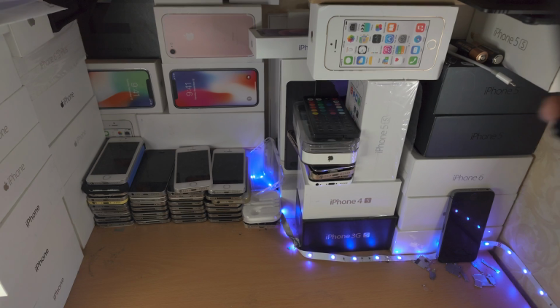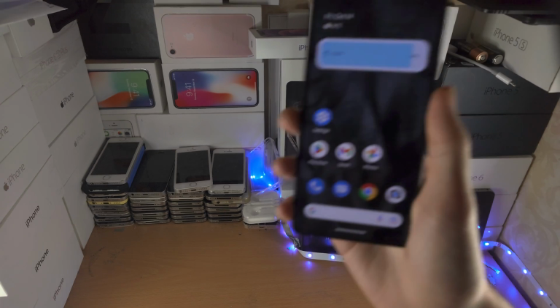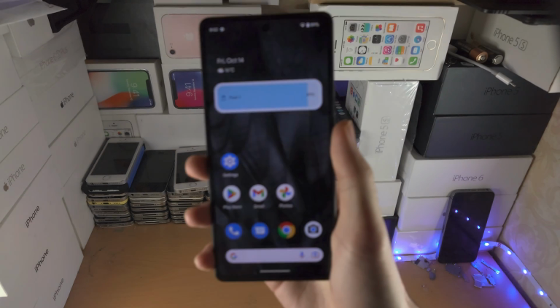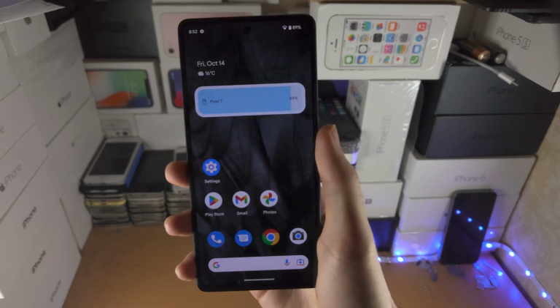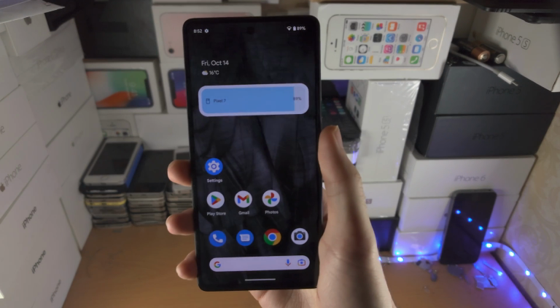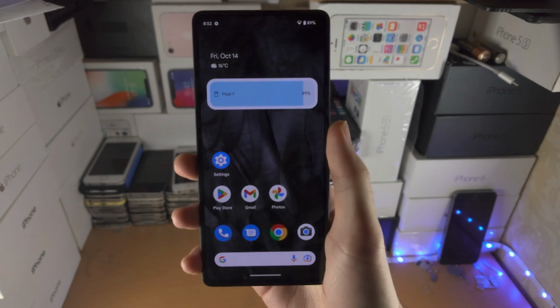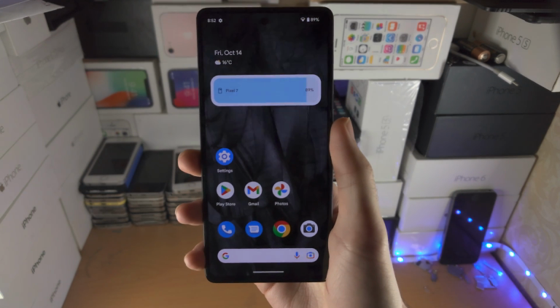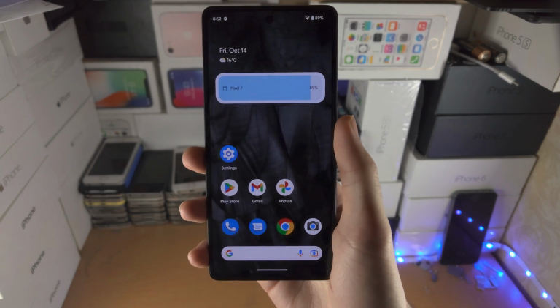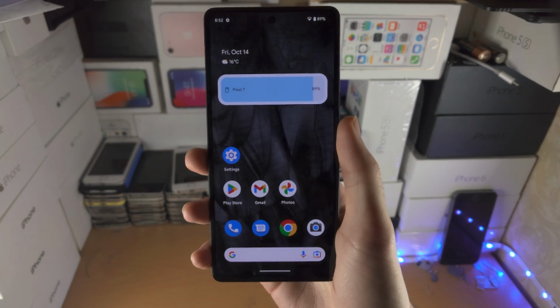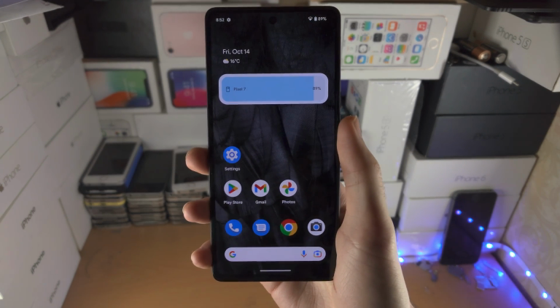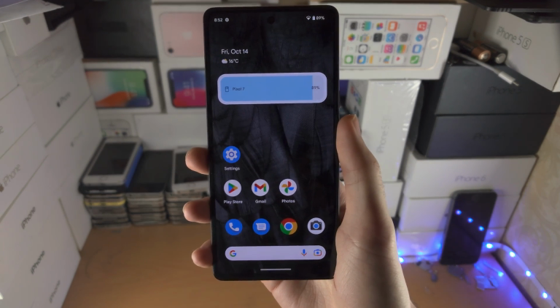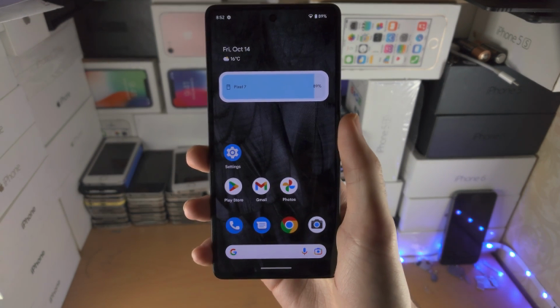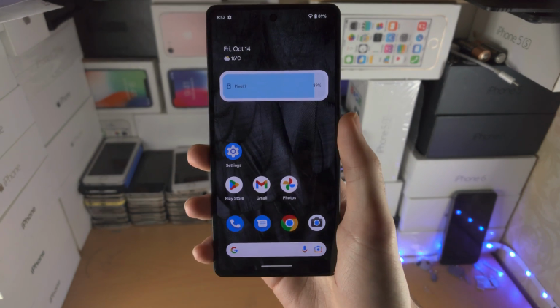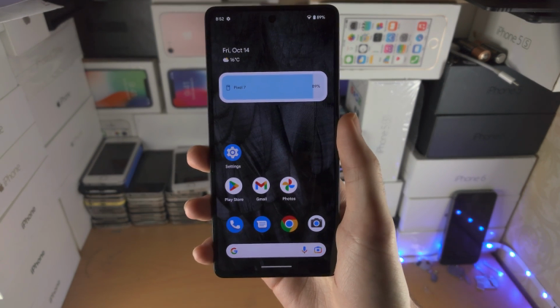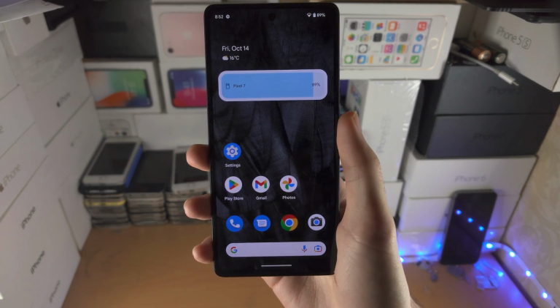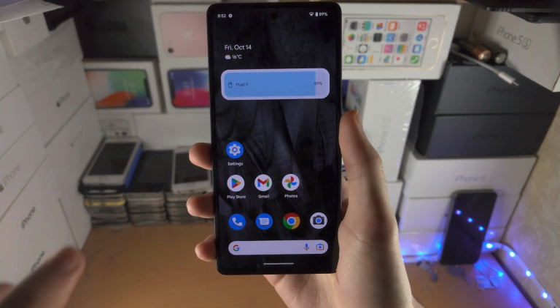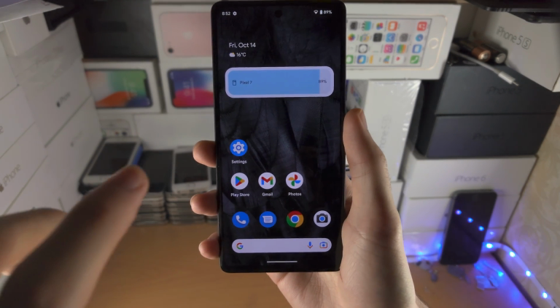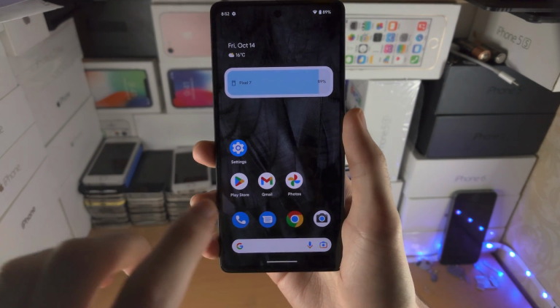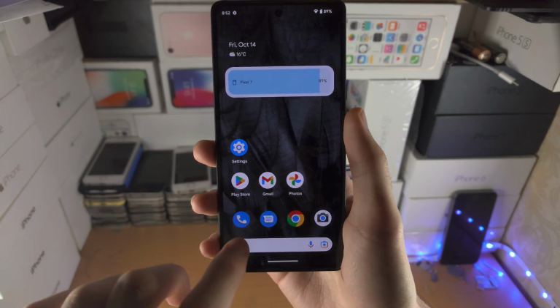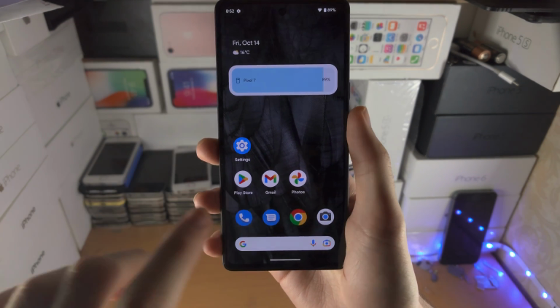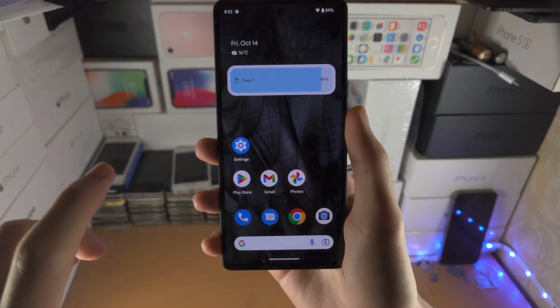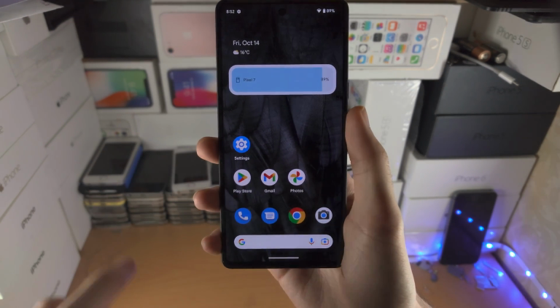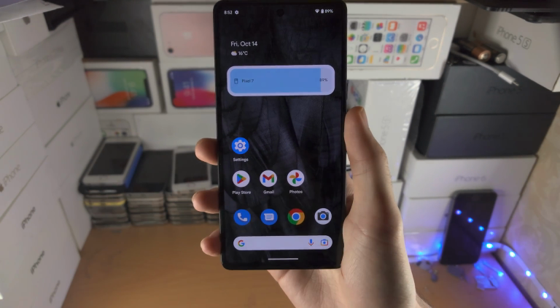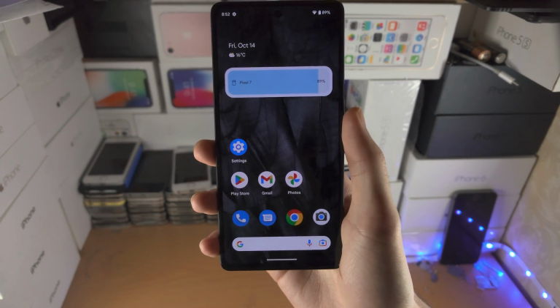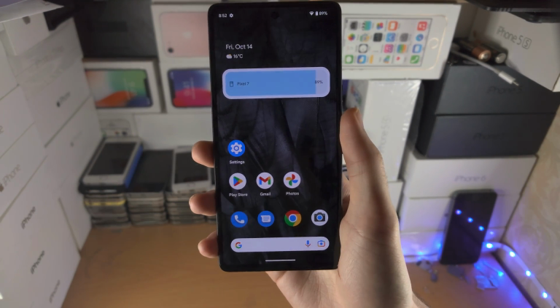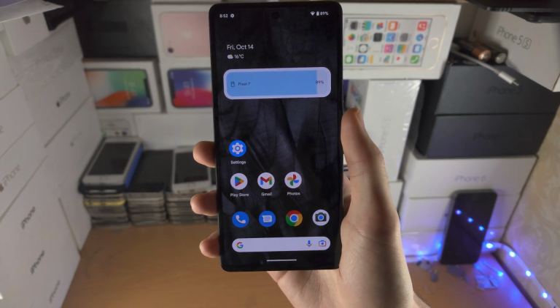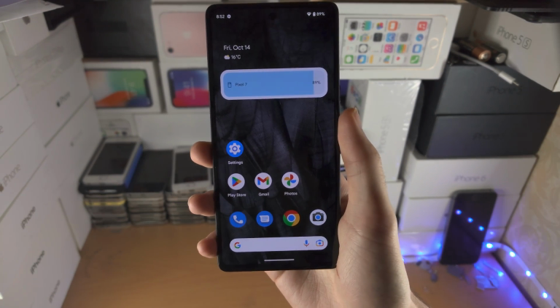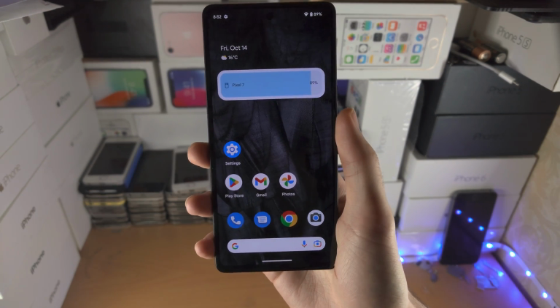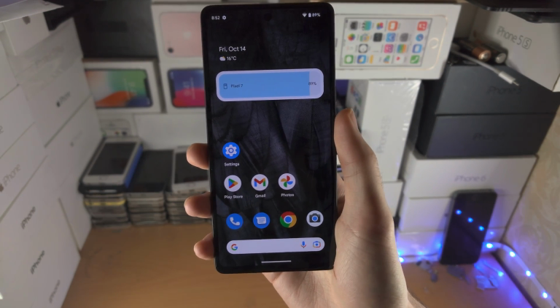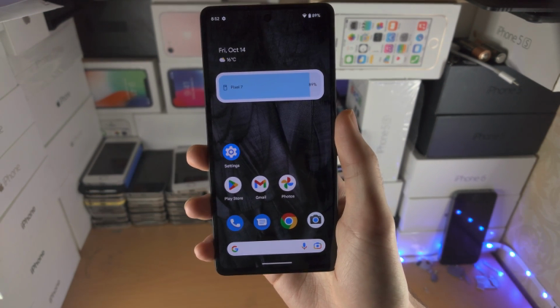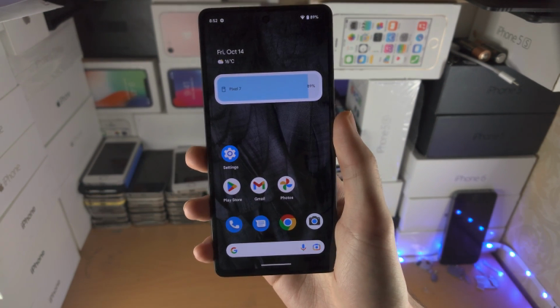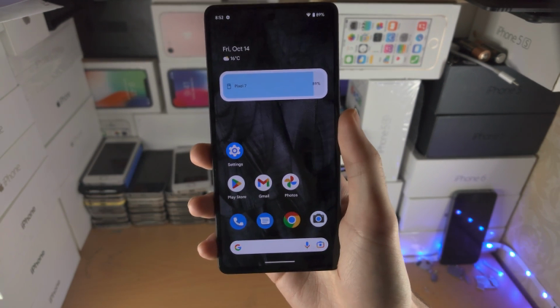Welcome everyone. Here is how you close out of apps in Google Pixel 7.